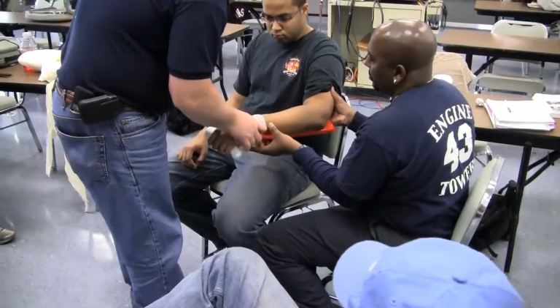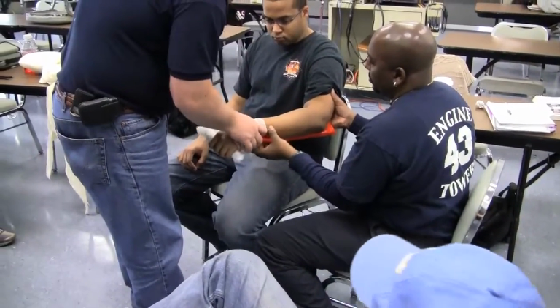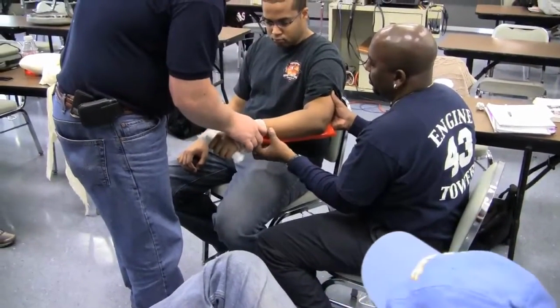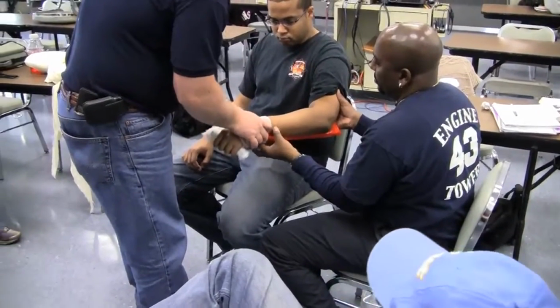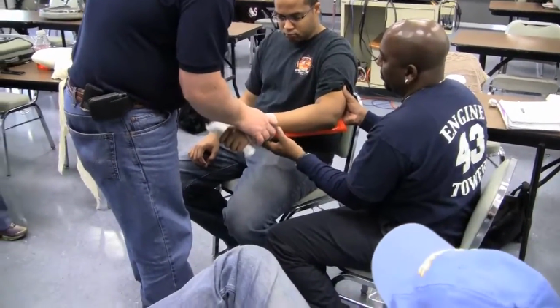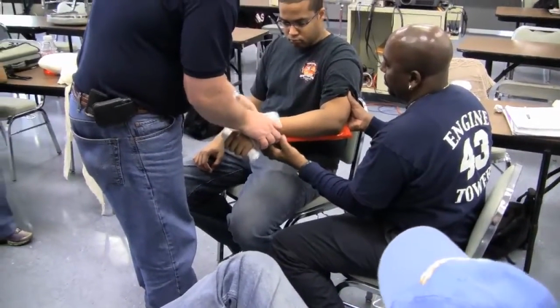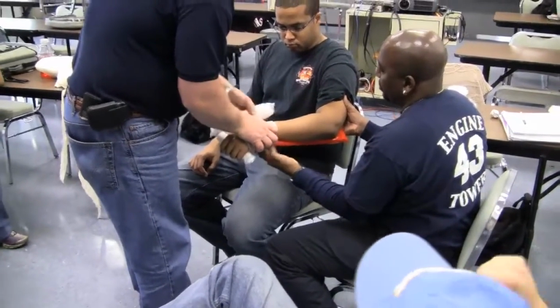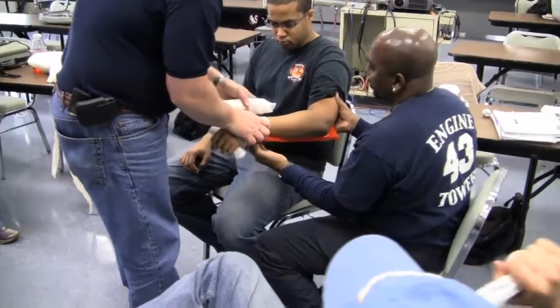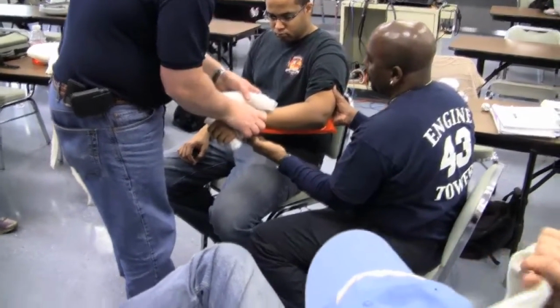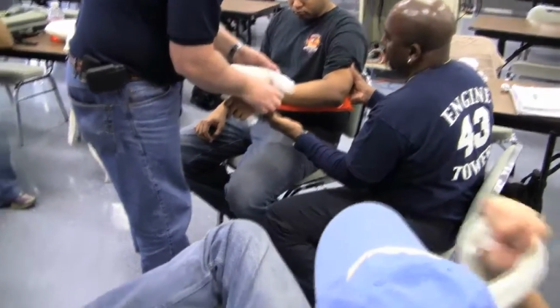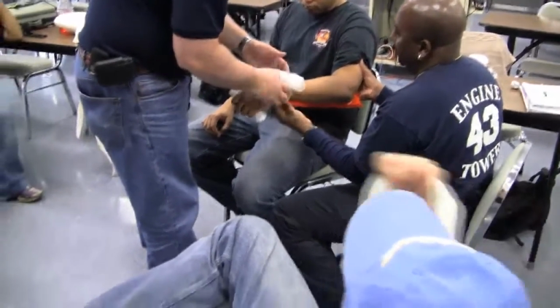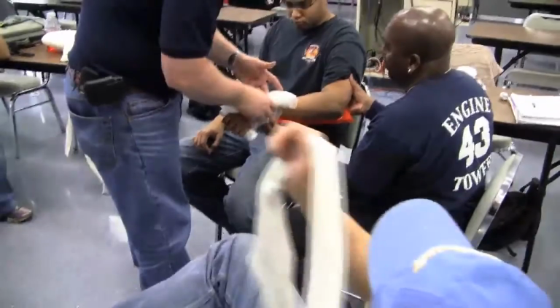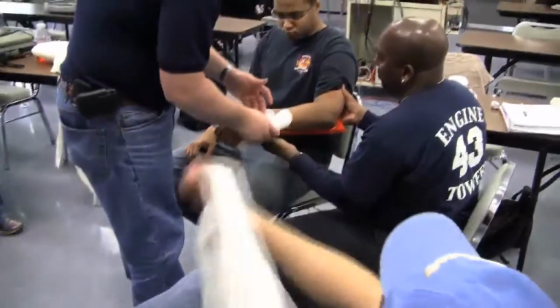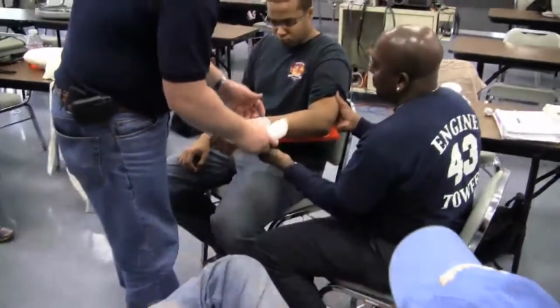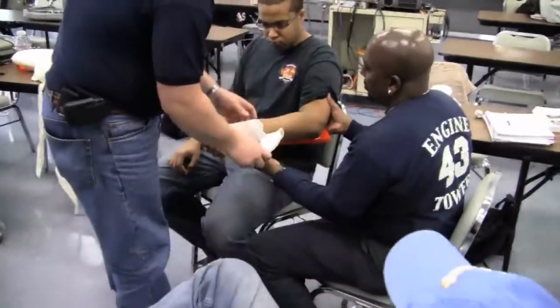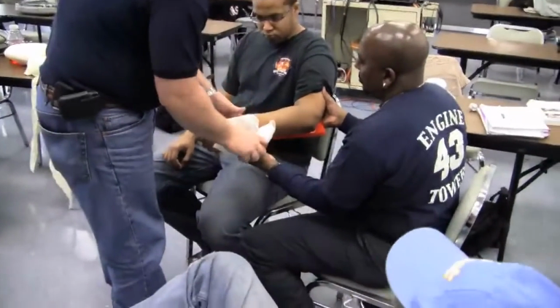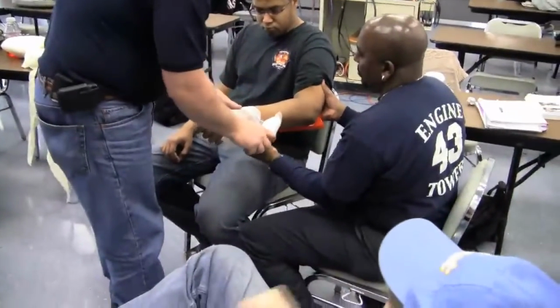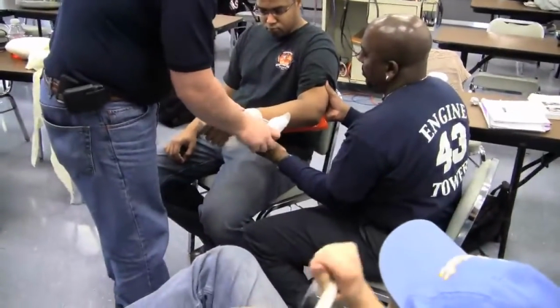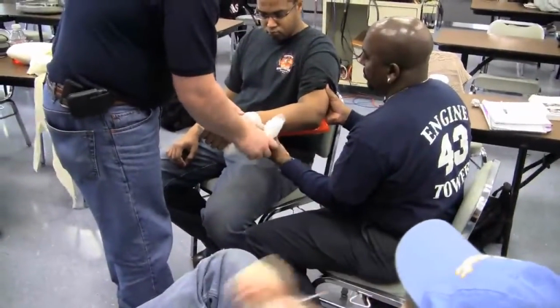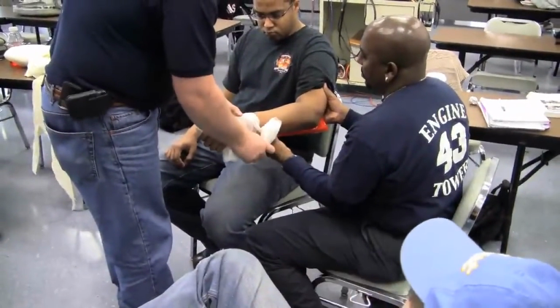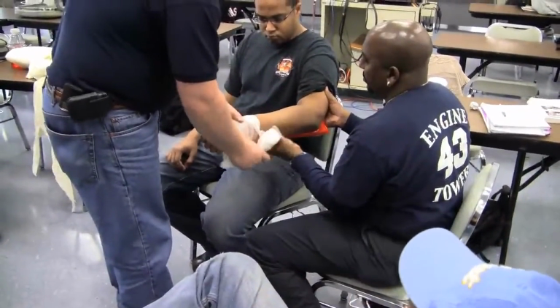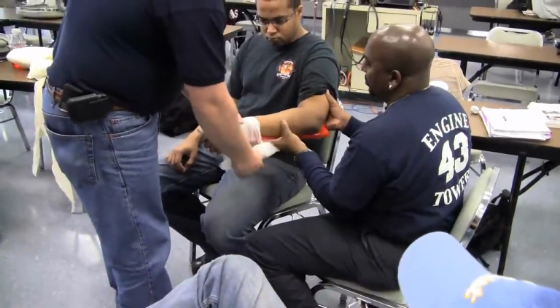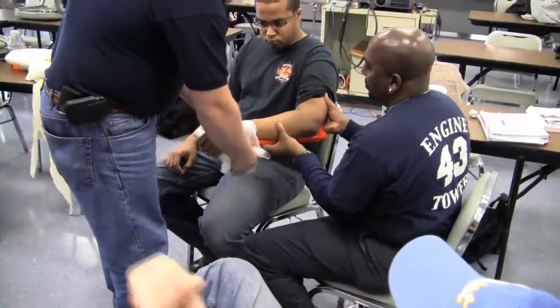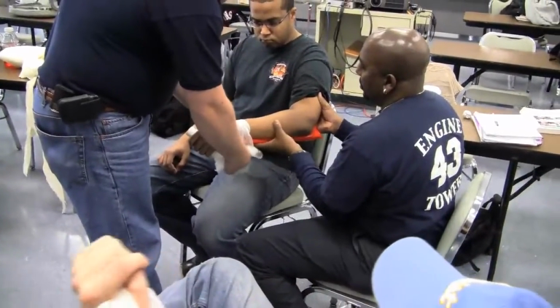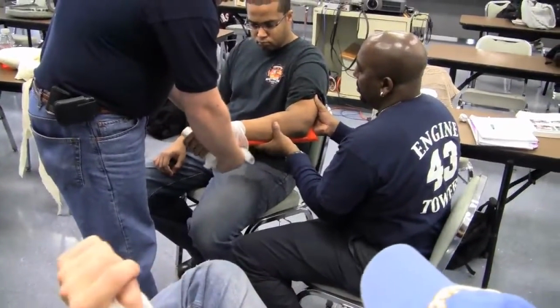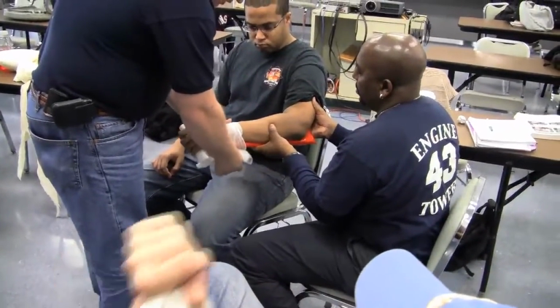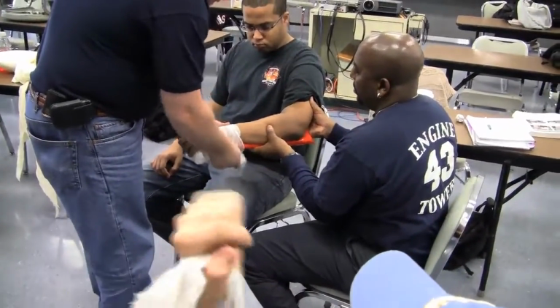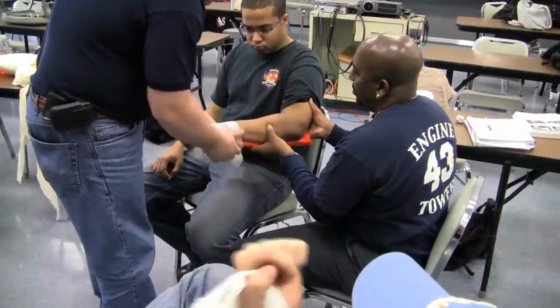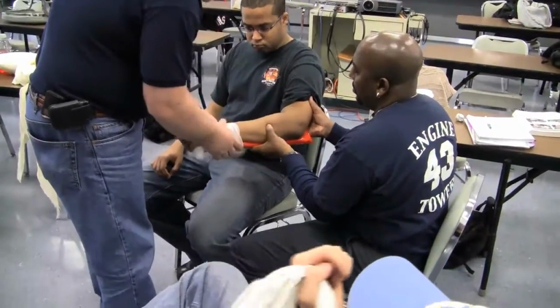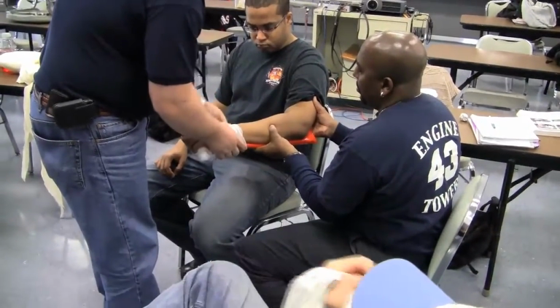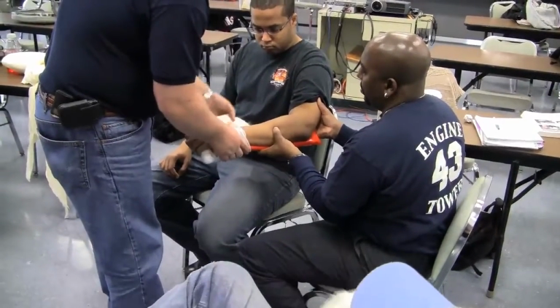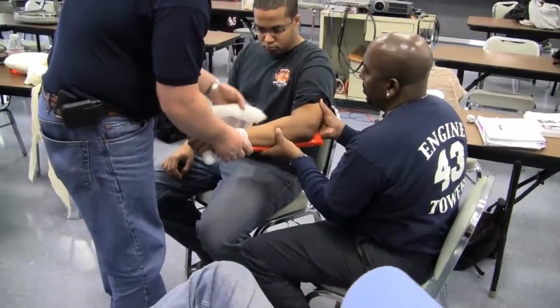Distal to proximal. We're going to wrap his arm up. Not covering the fingers.